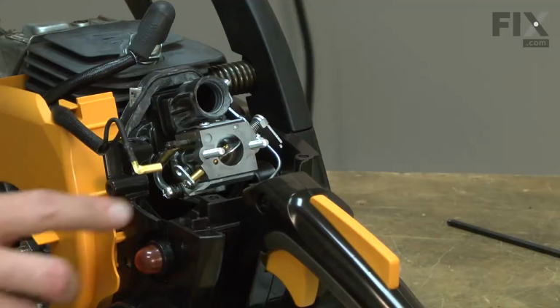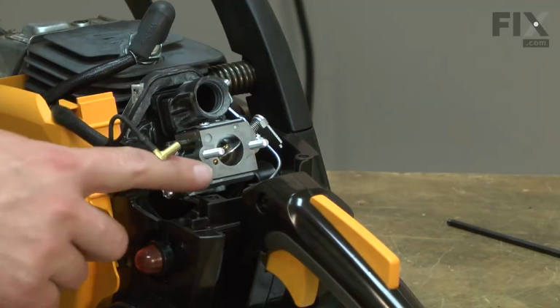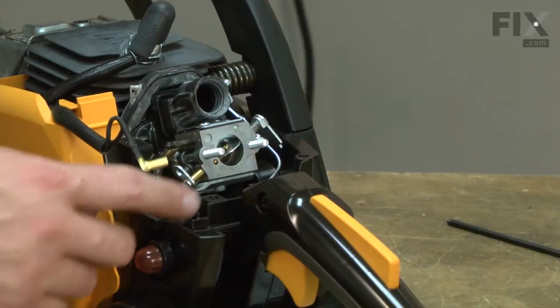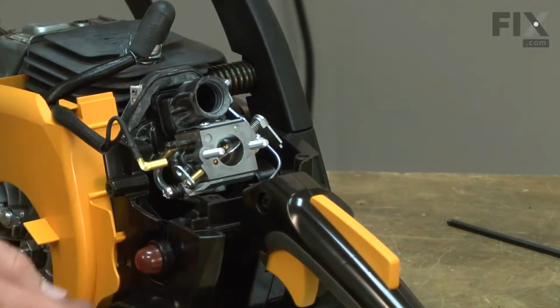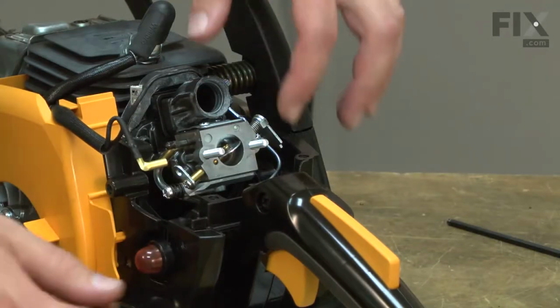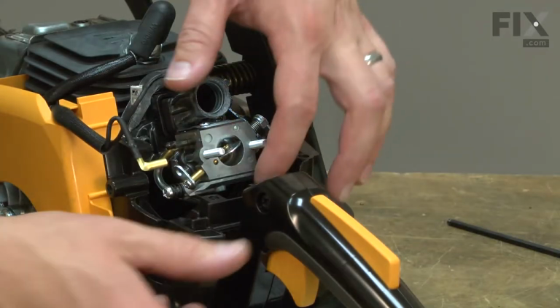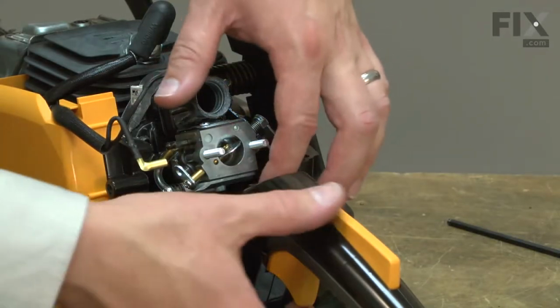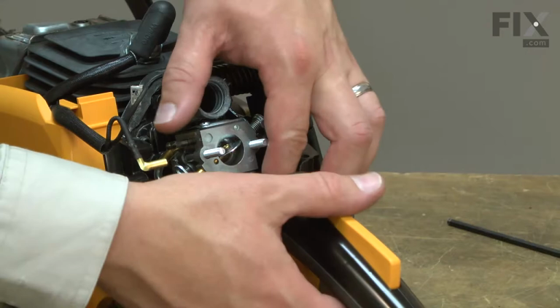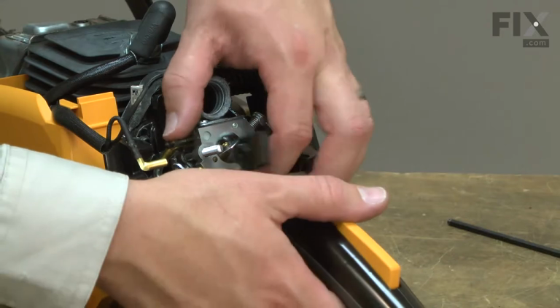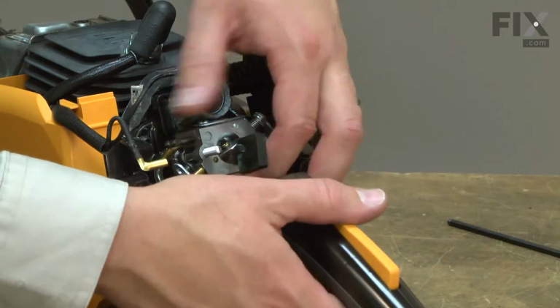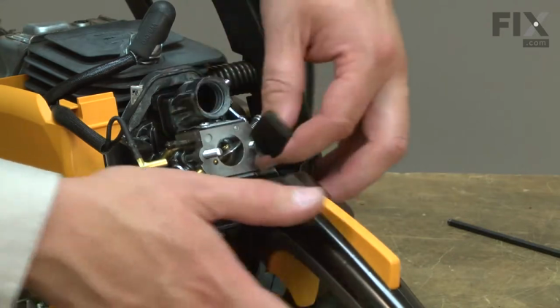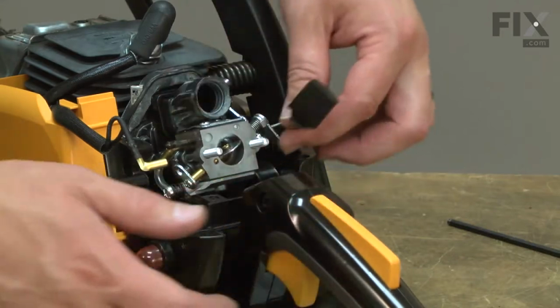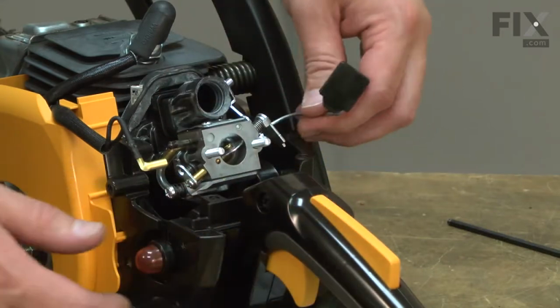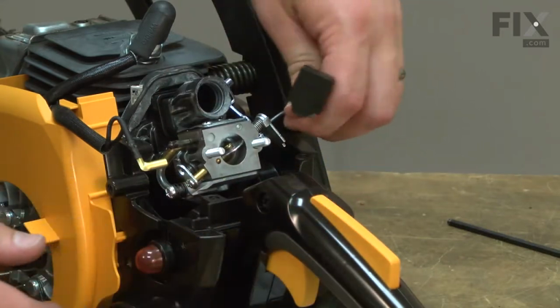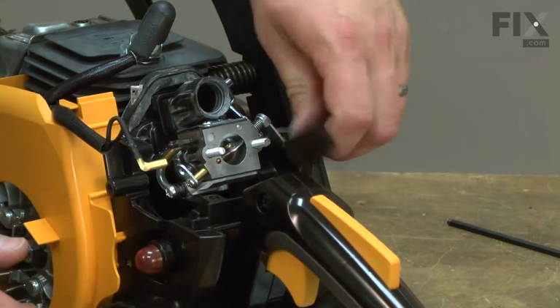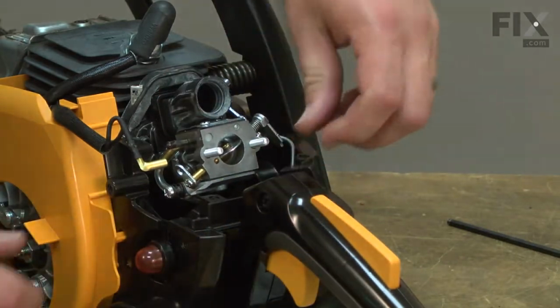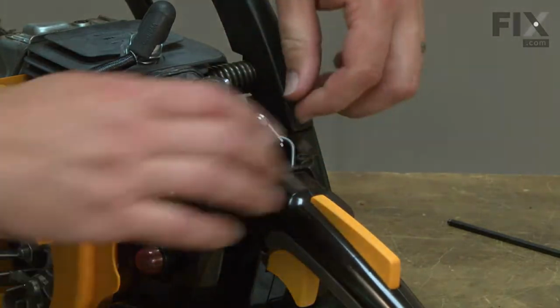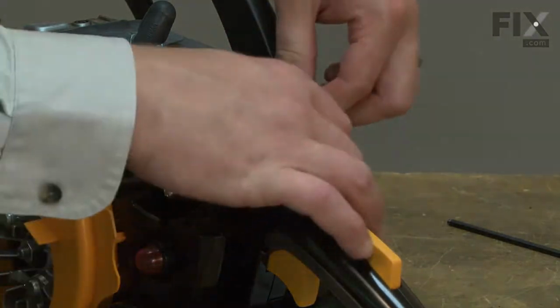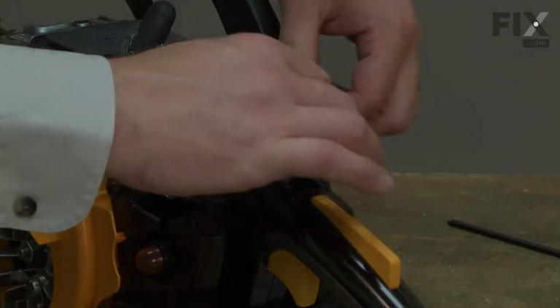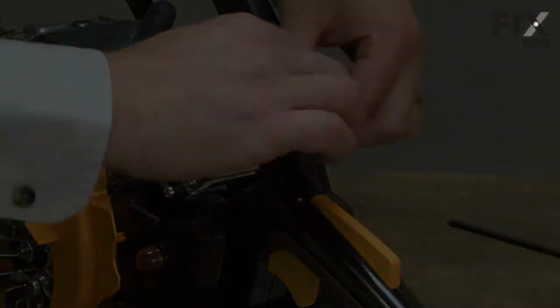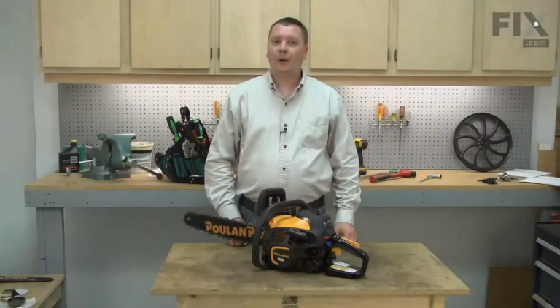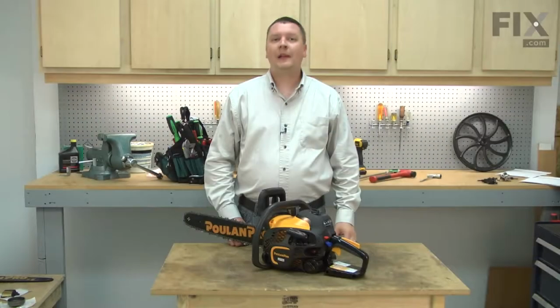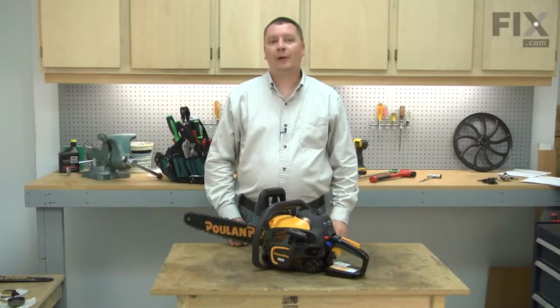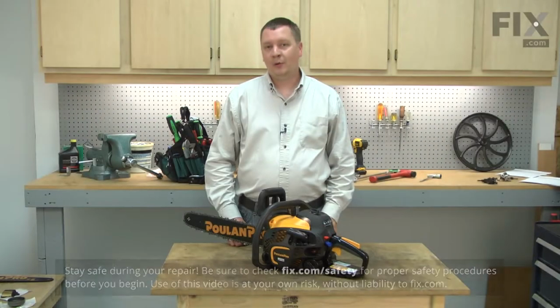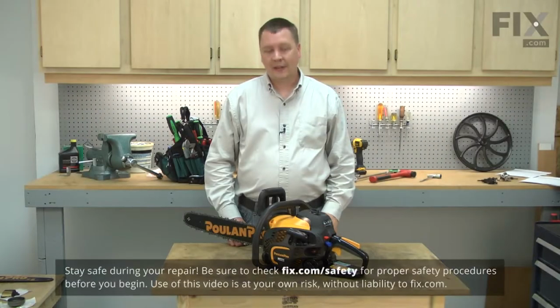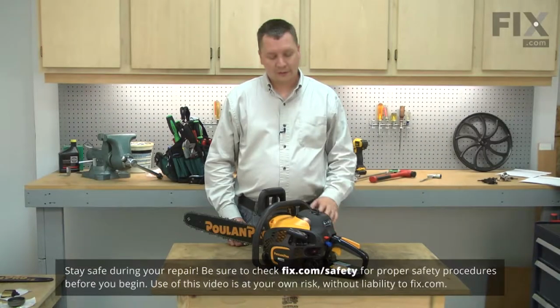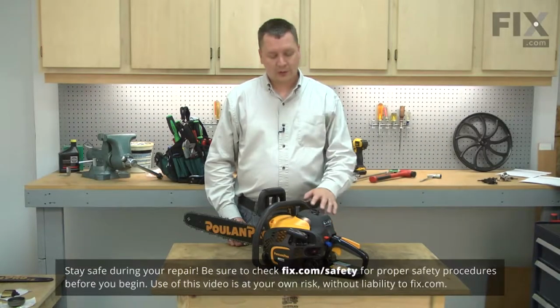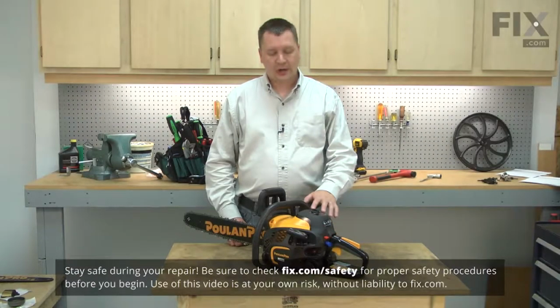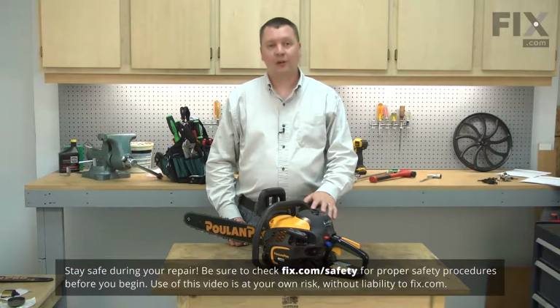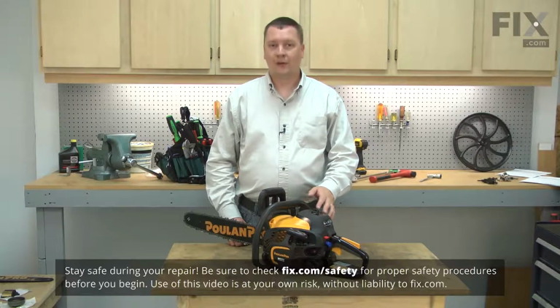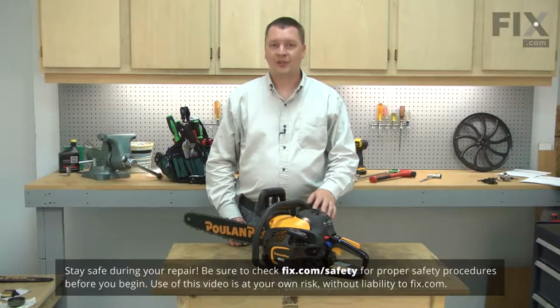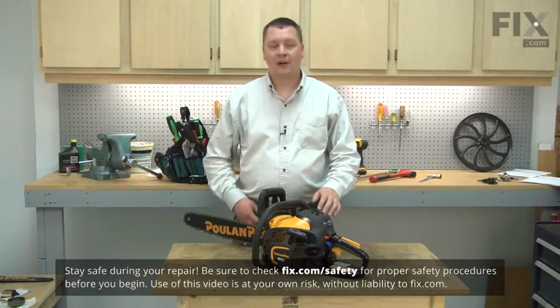Replacing your chainsaw's carburetor is a repair that you can do yourself, and I'm going to show you how. I'll begin by removing the air filter cover from the saw.